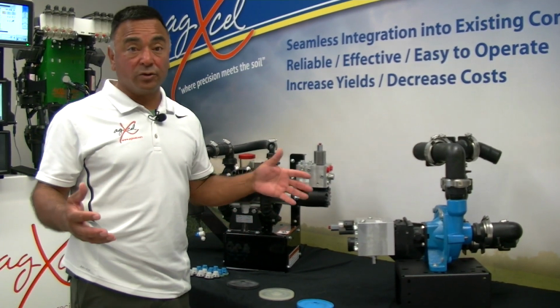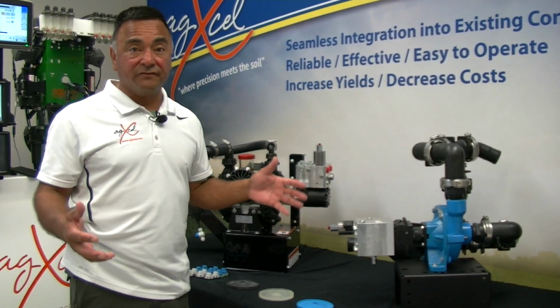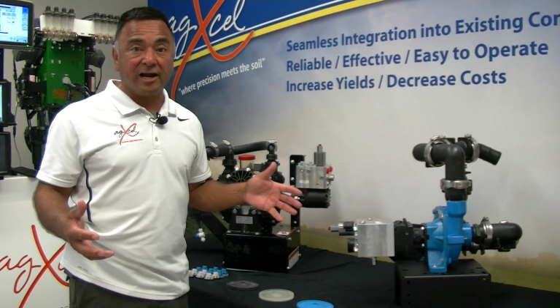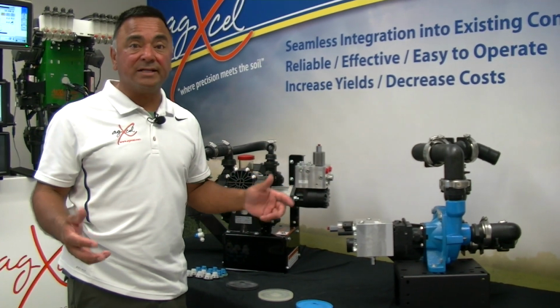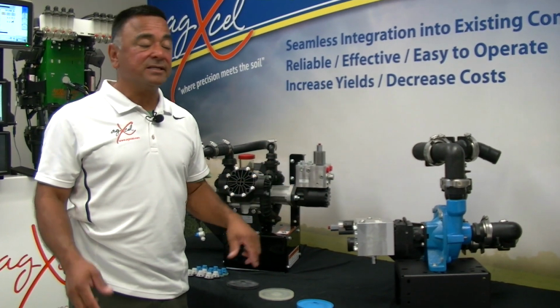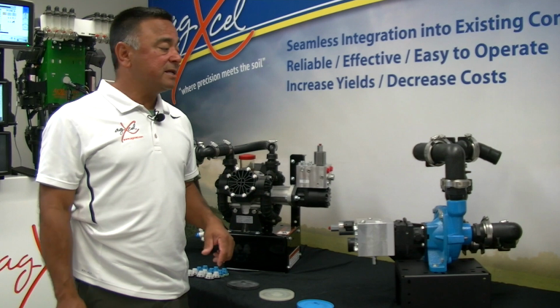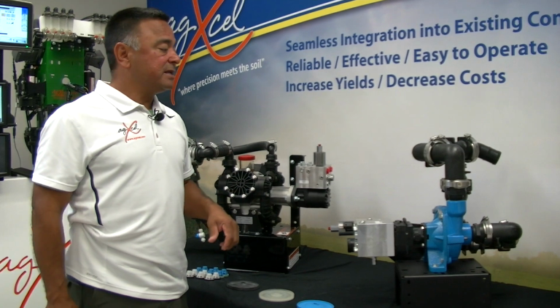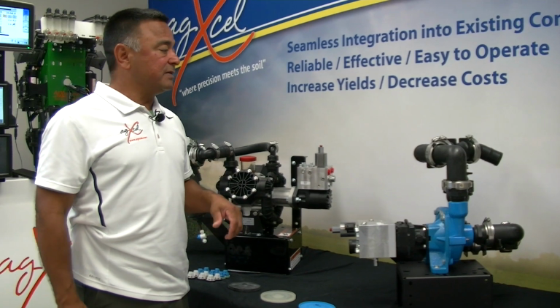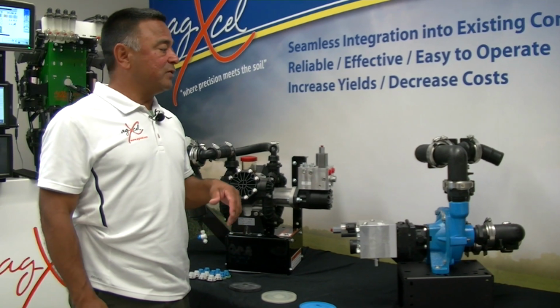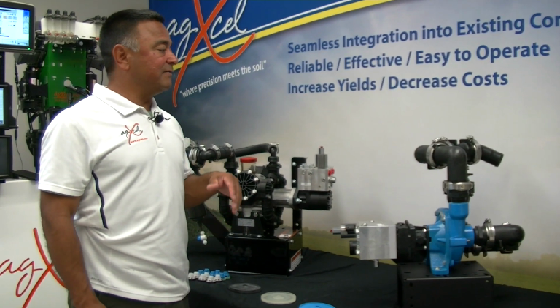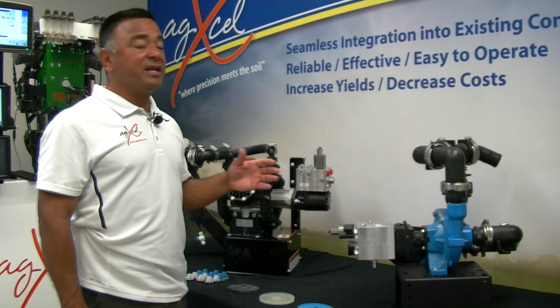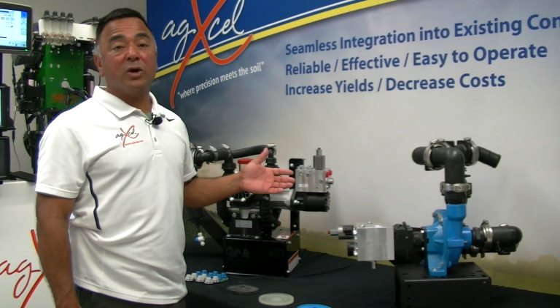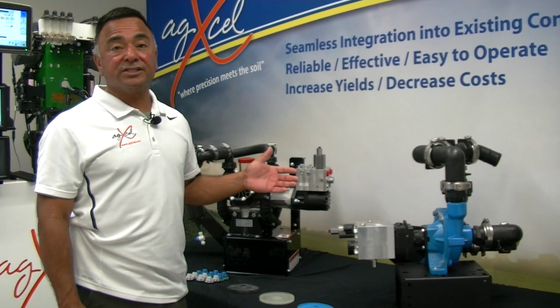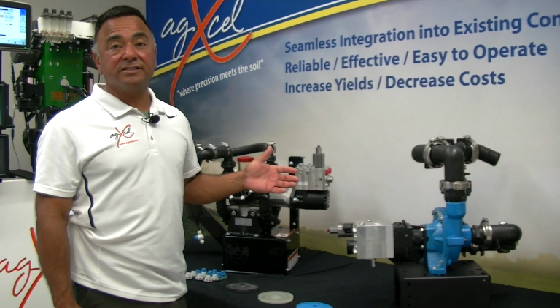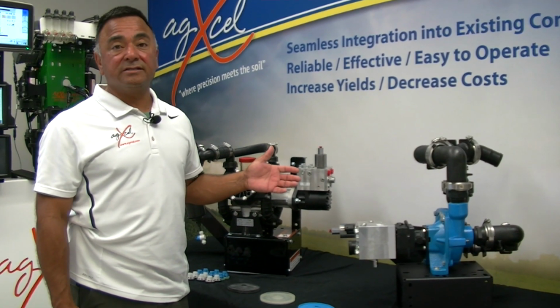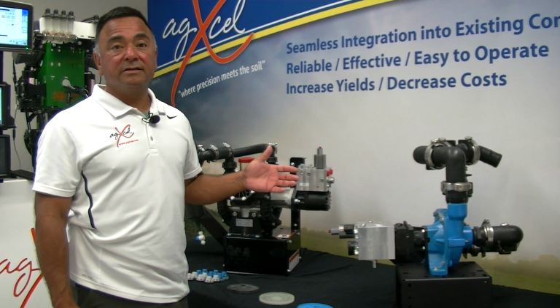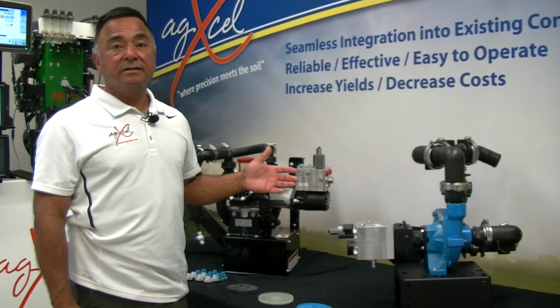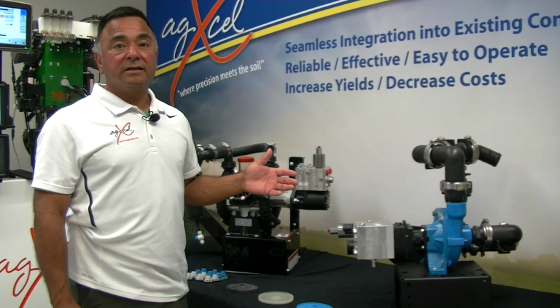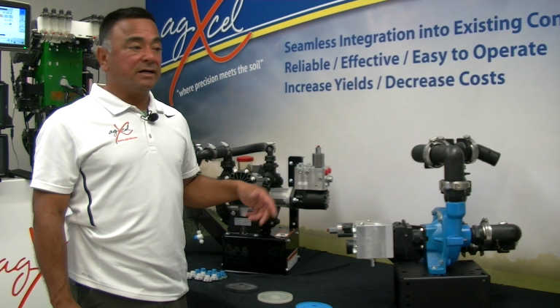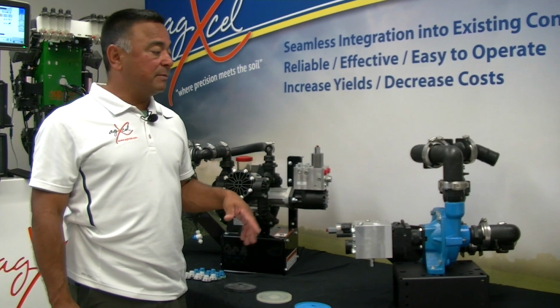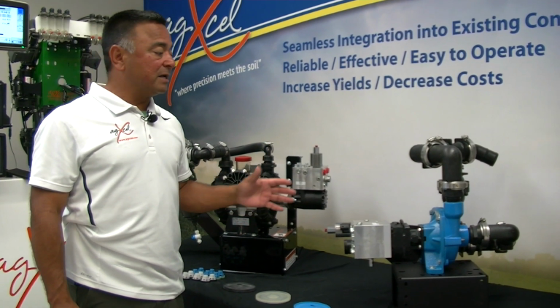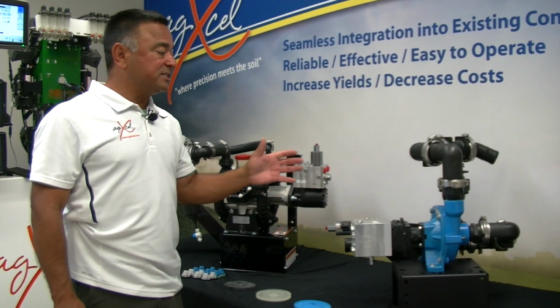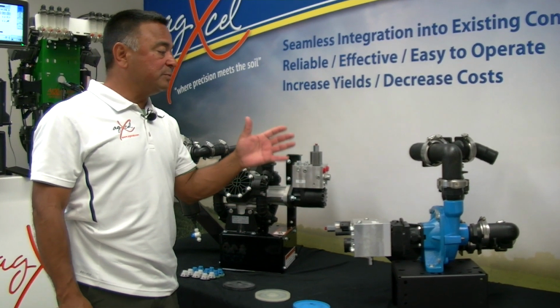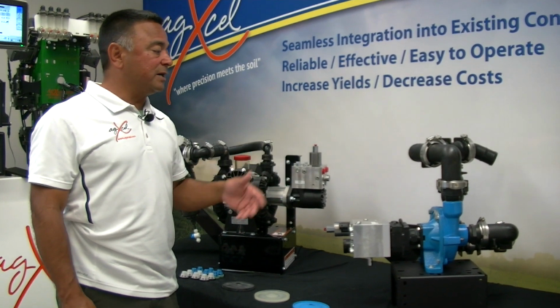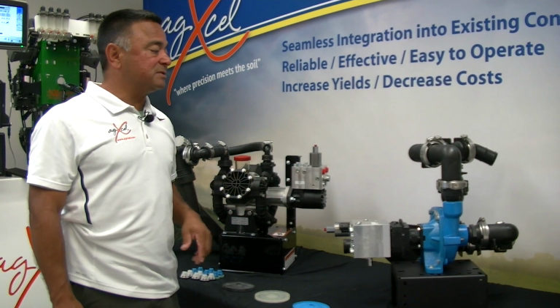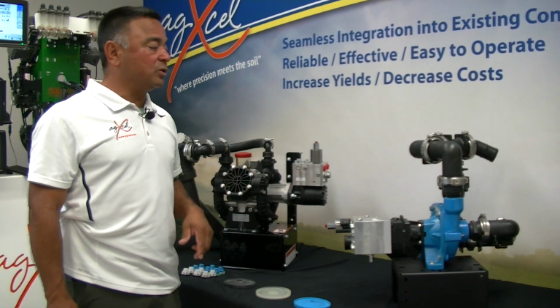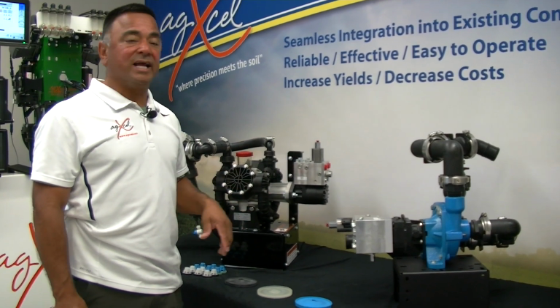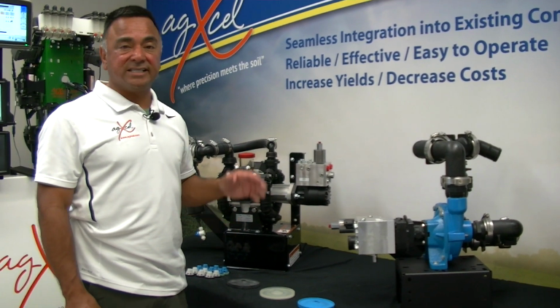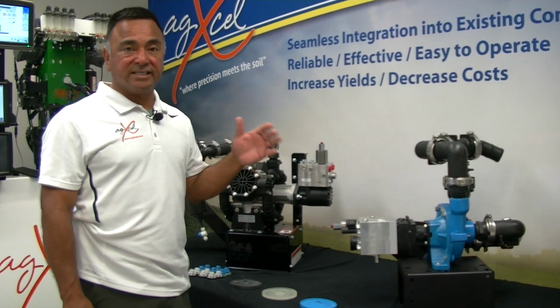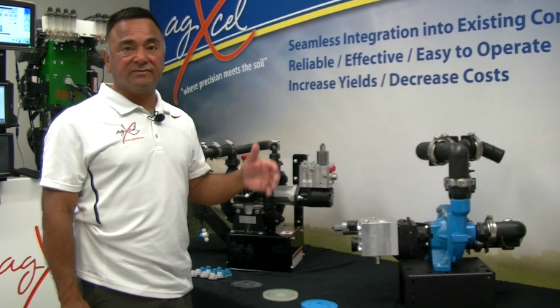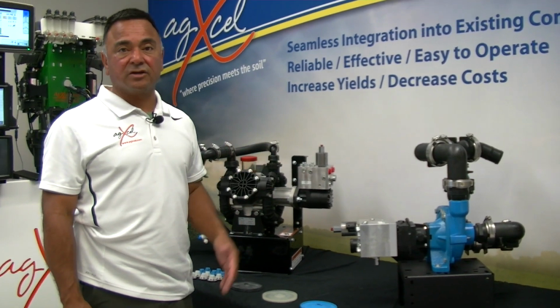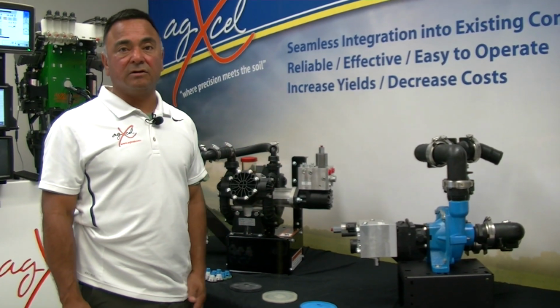If you have any questions about these two pumps, don't hesitate to give us a call.